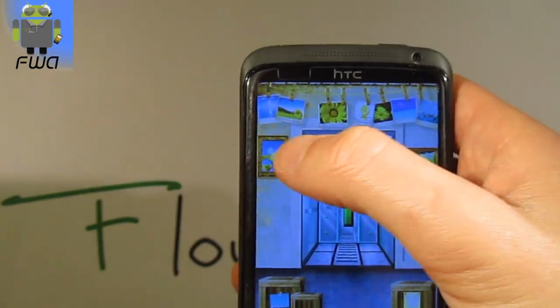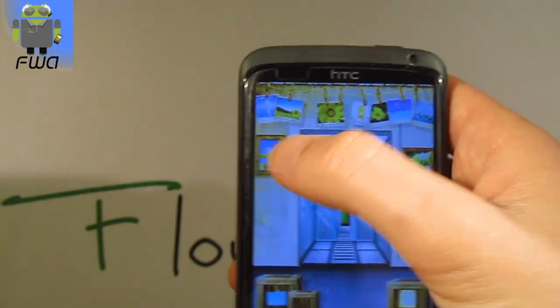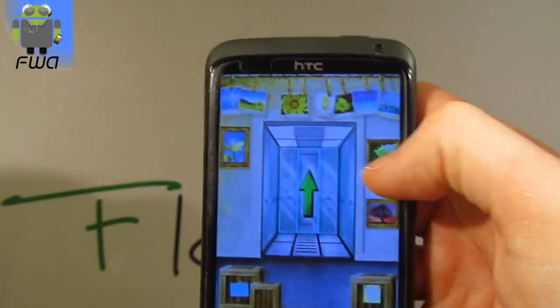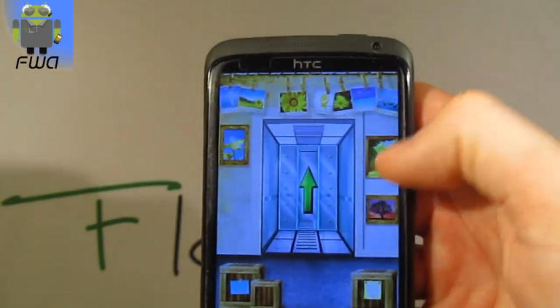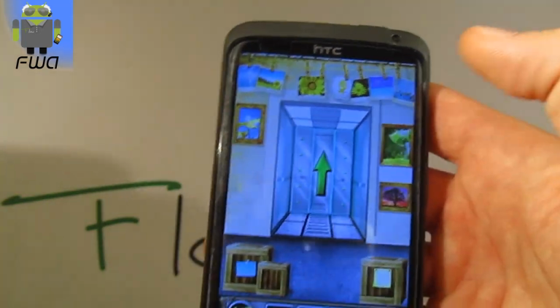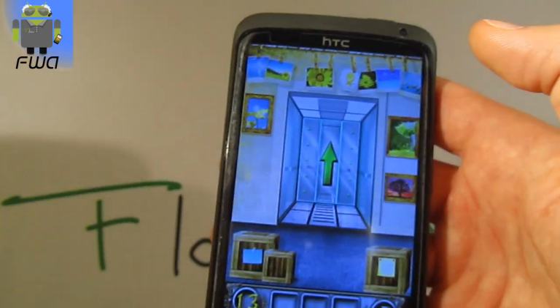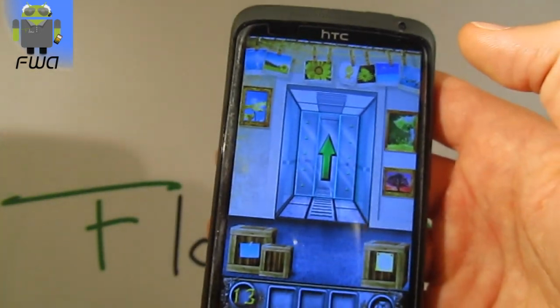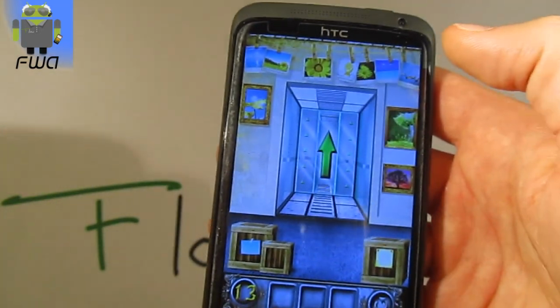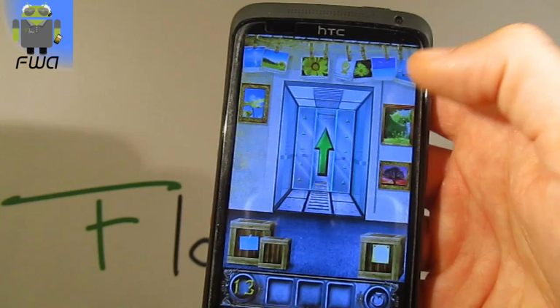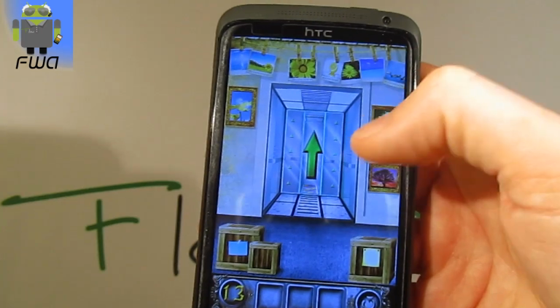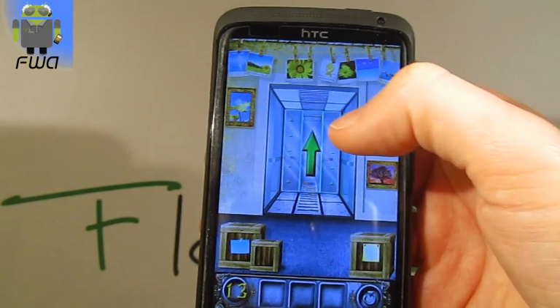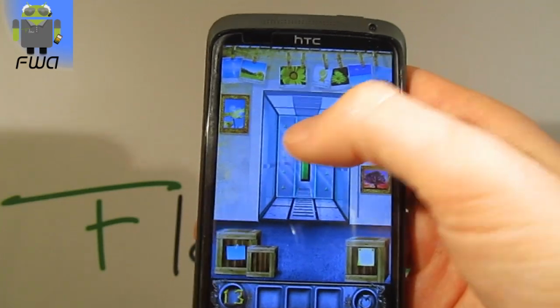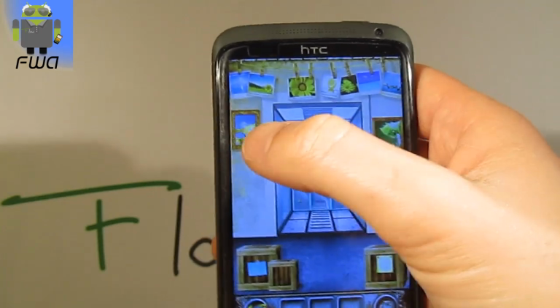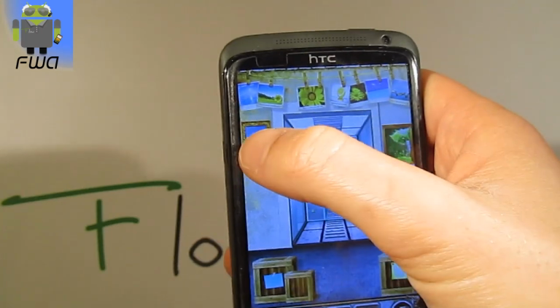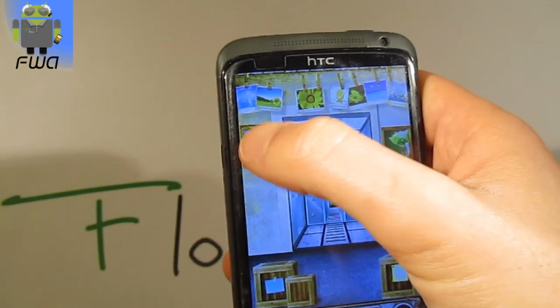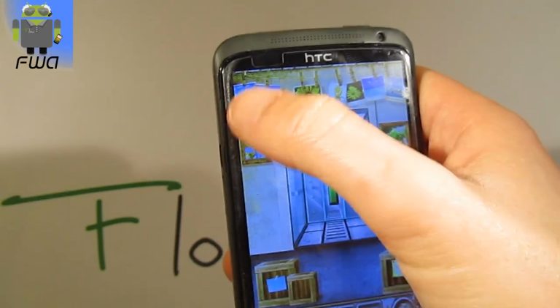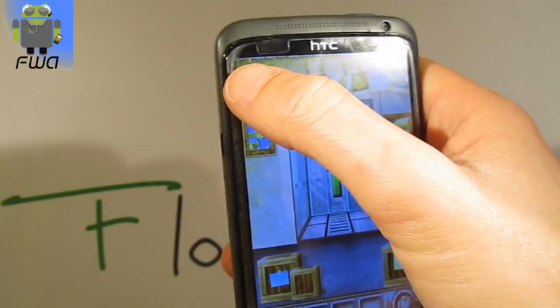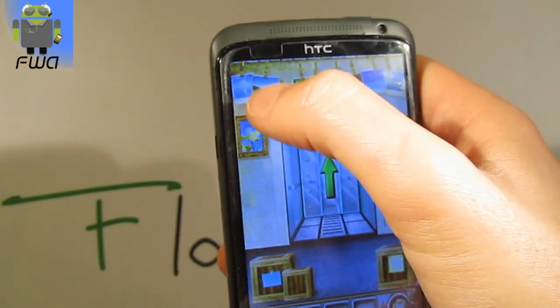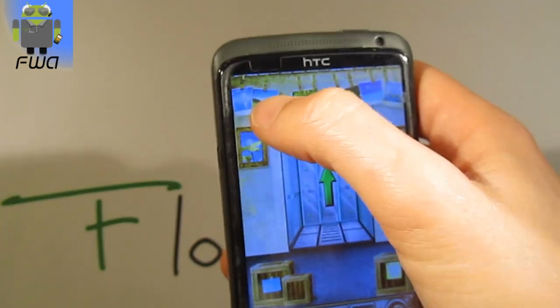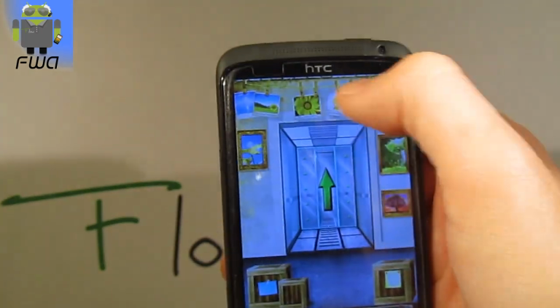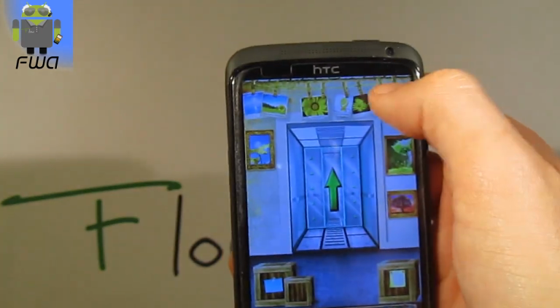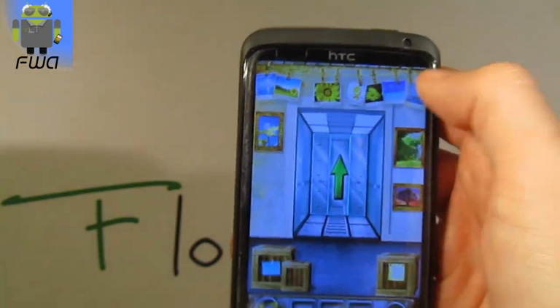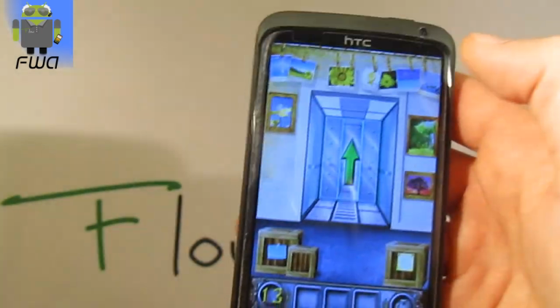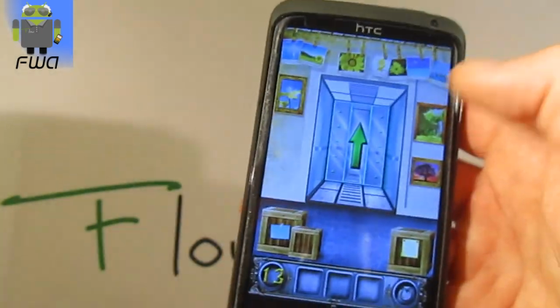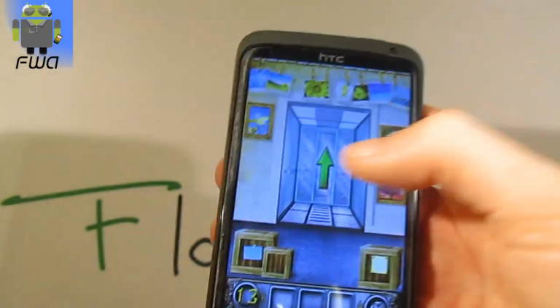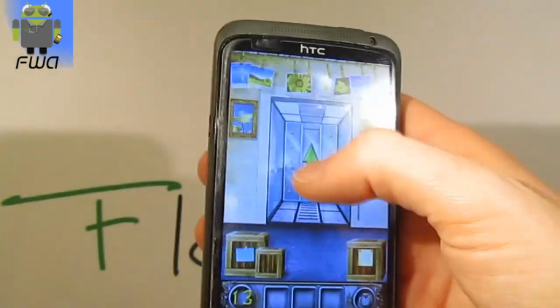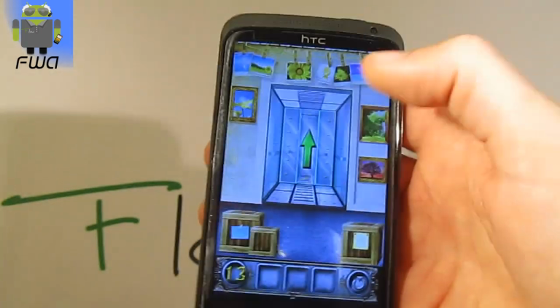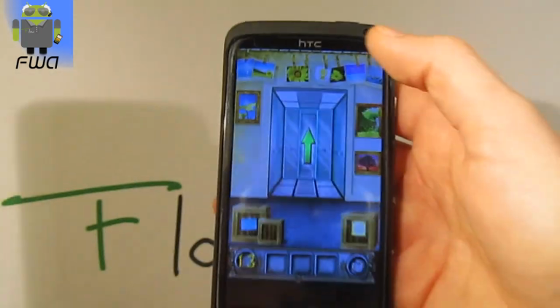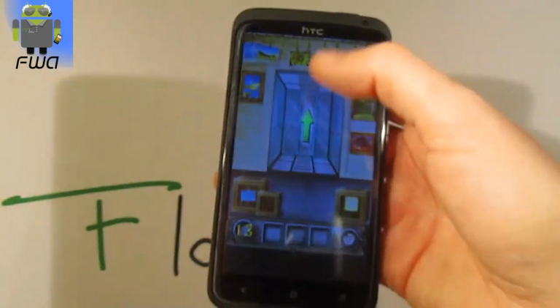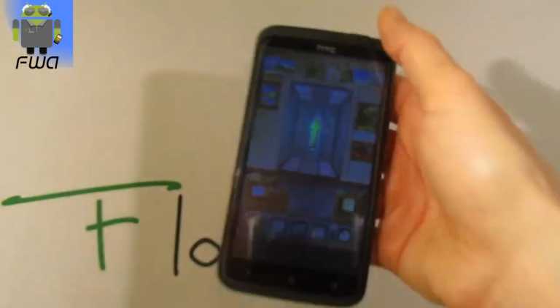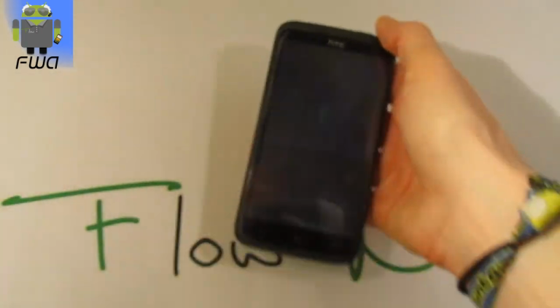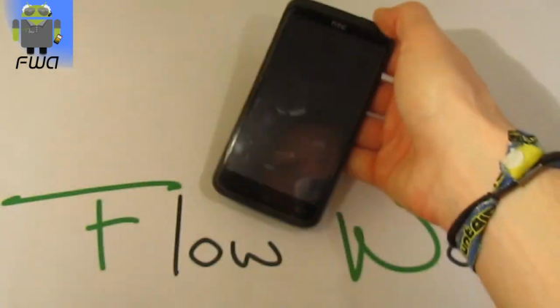Okay so 4, 5 and 6 for yellow, and for the blue one 1, 3, 4 and 5. Okay, let's go to level 14.